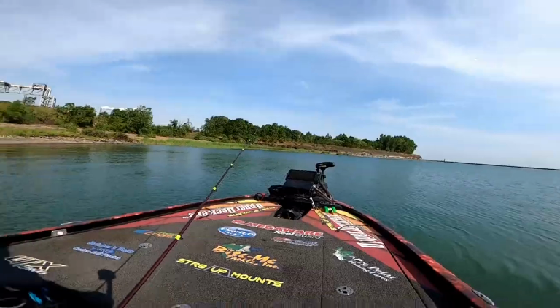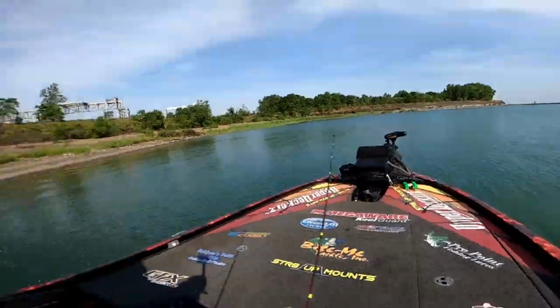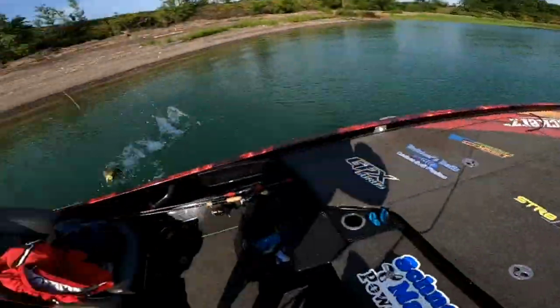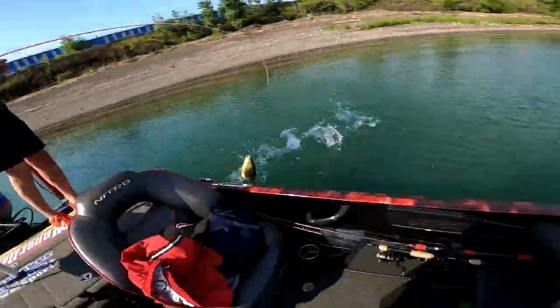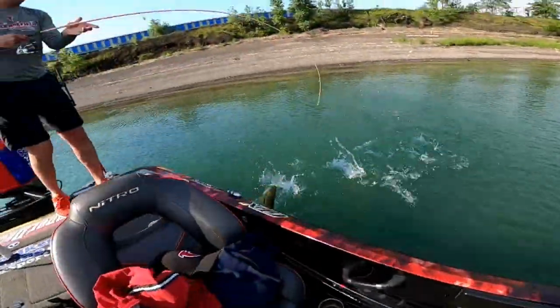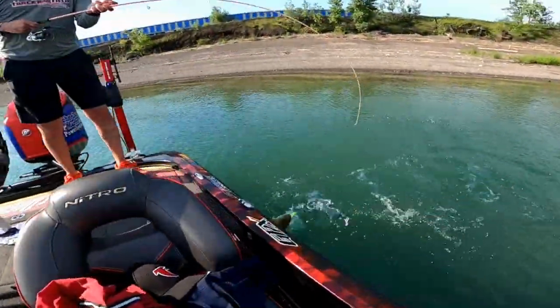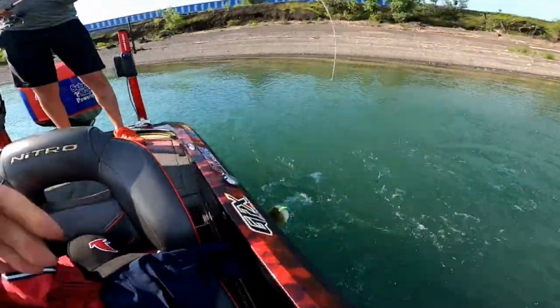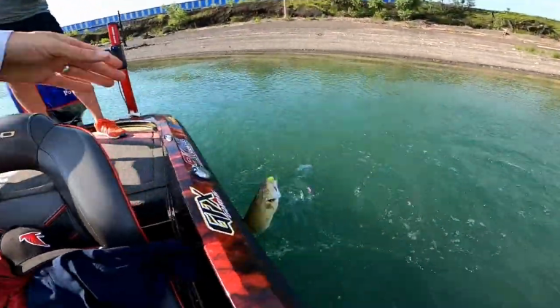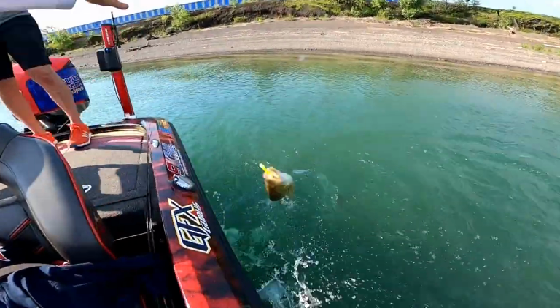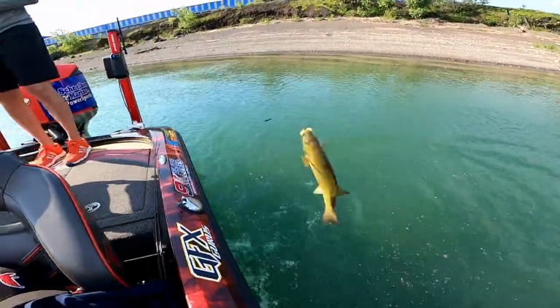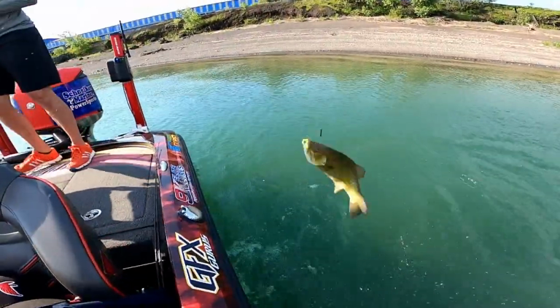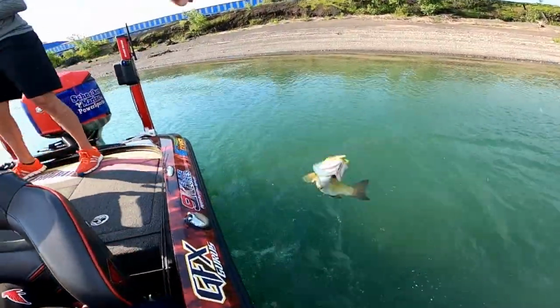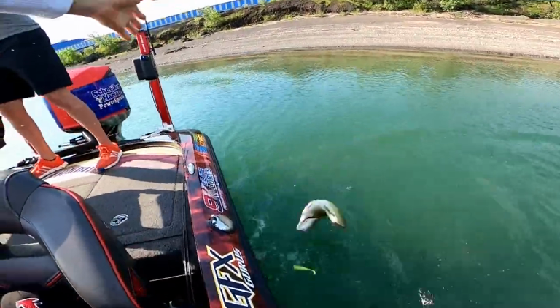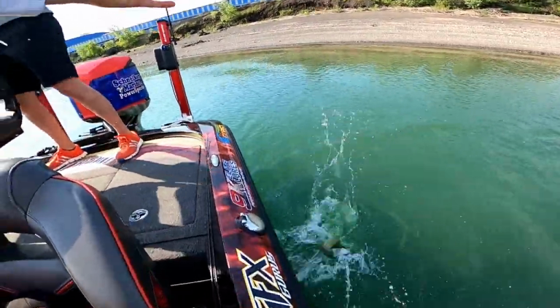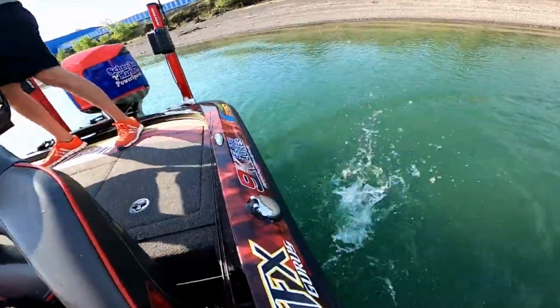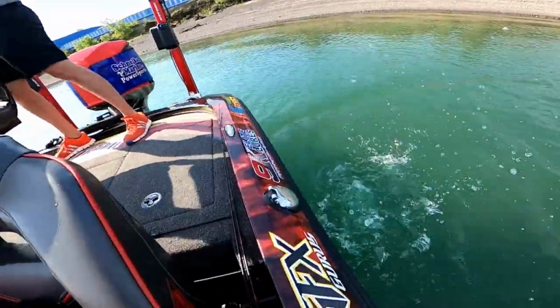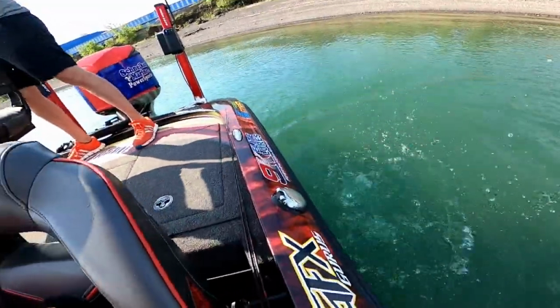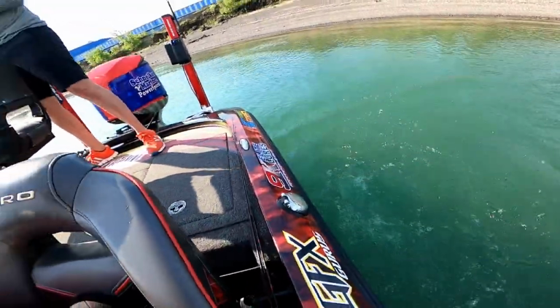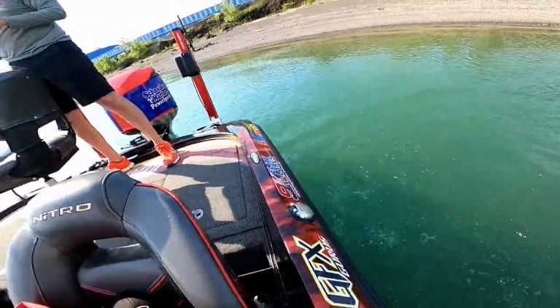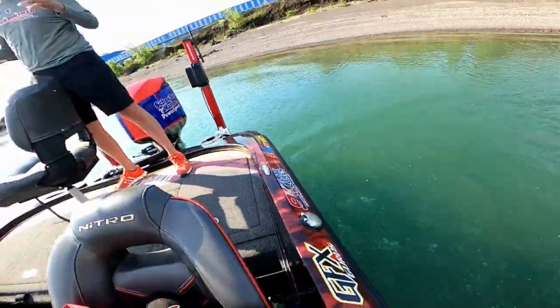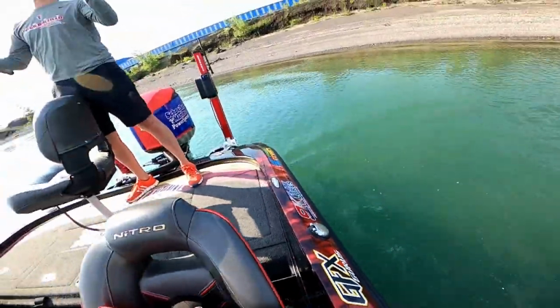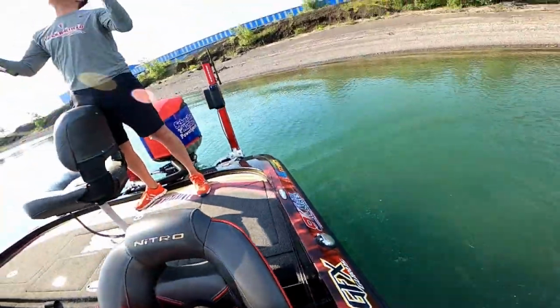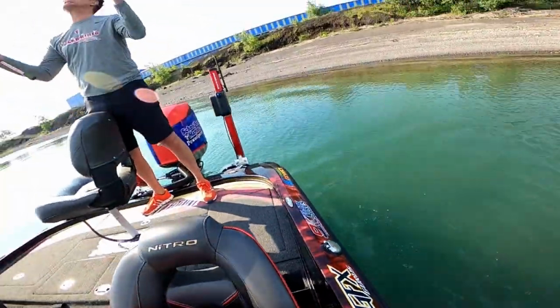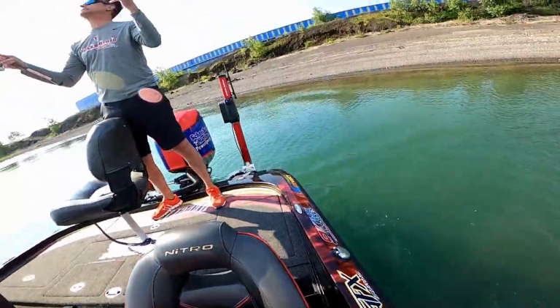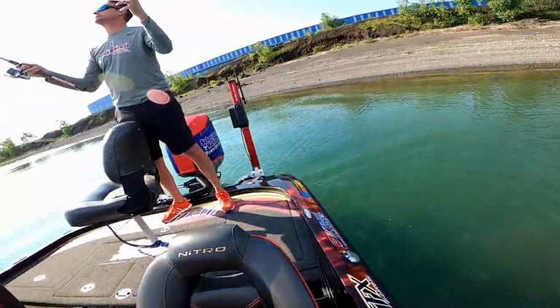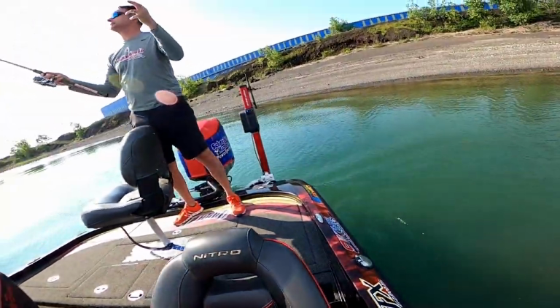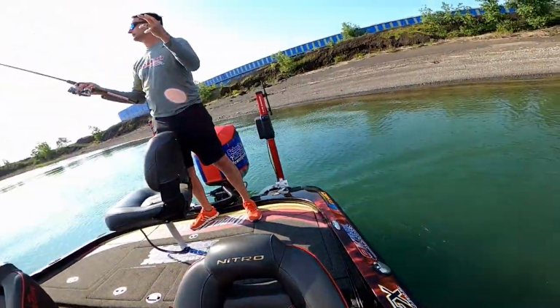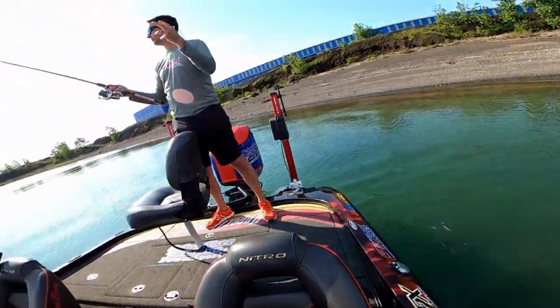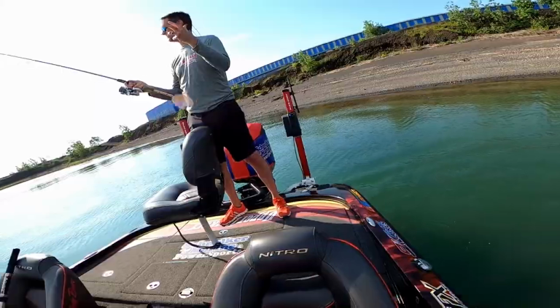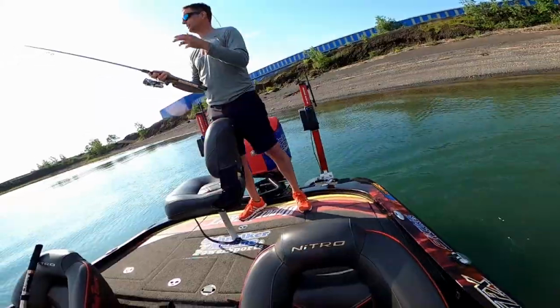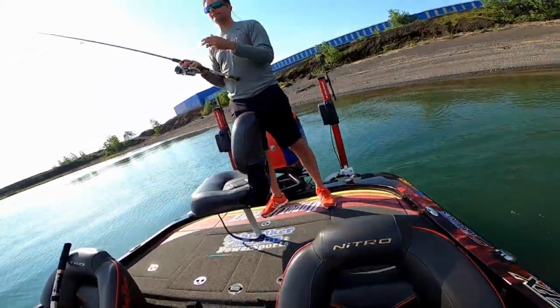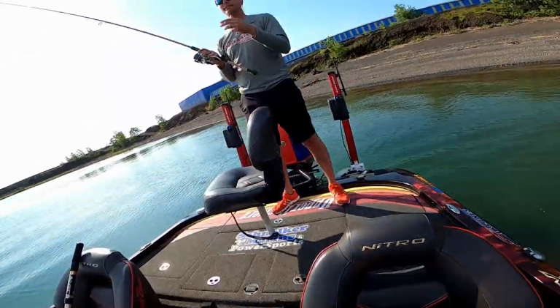Oh my gosh, it's a wing! Broke the line.